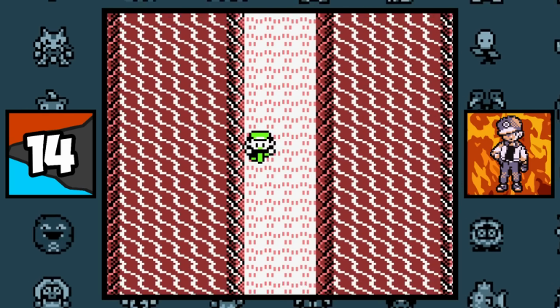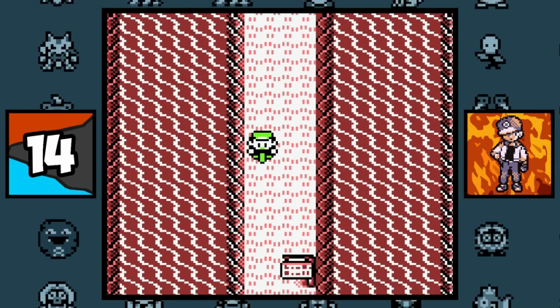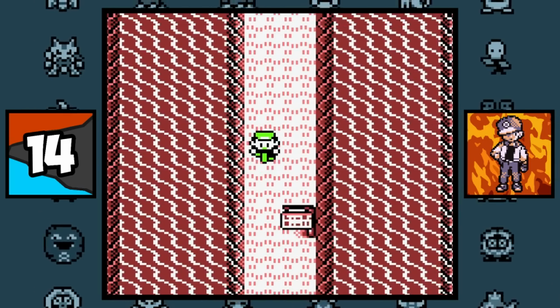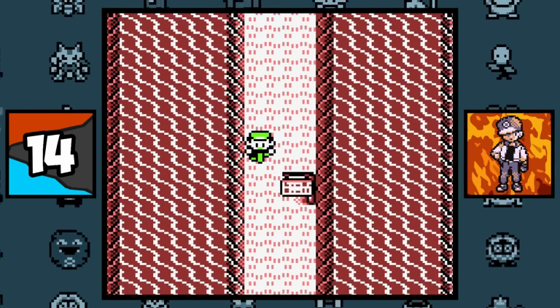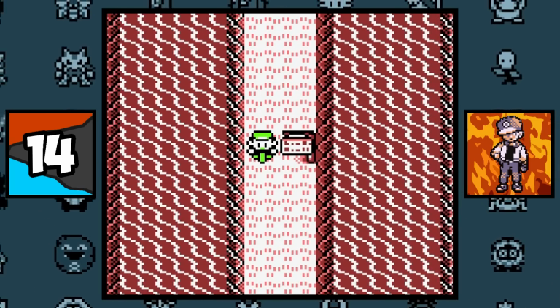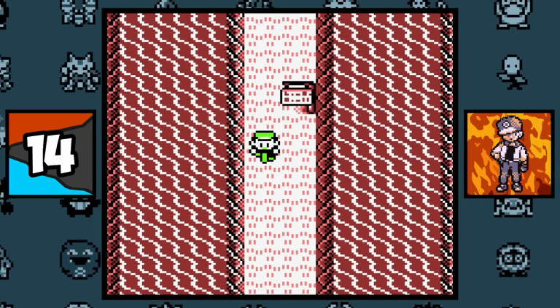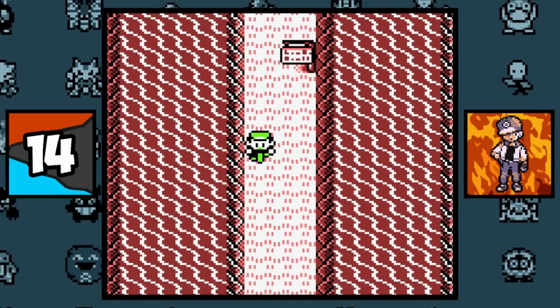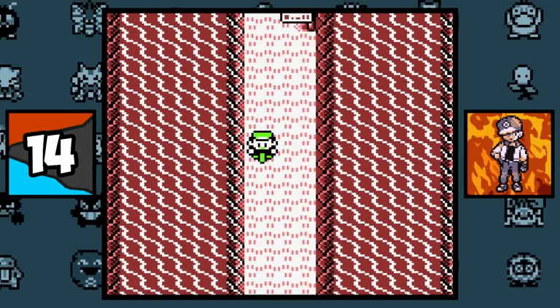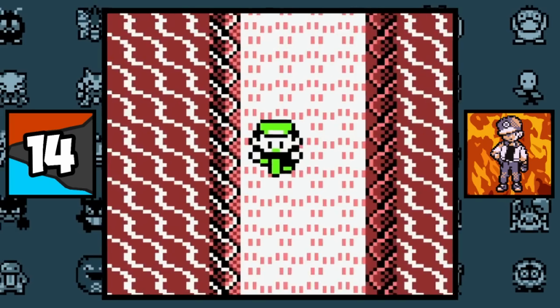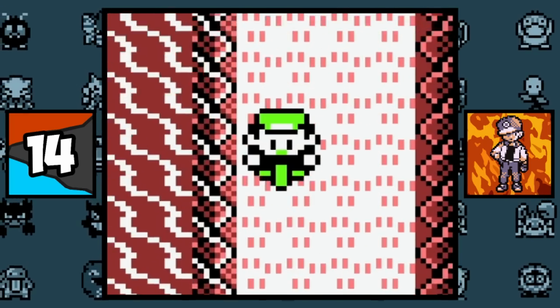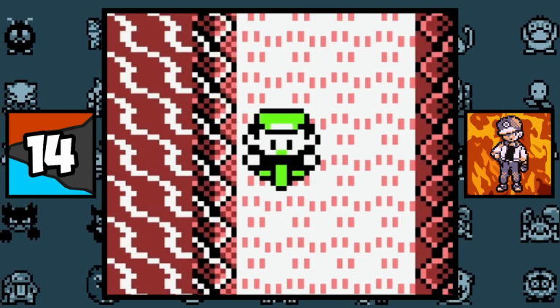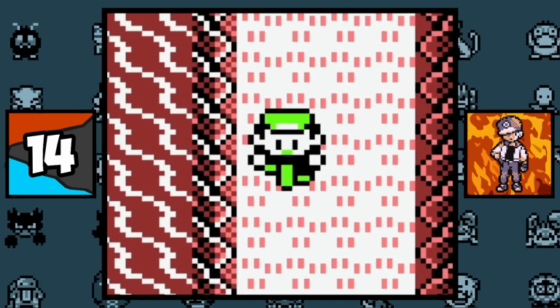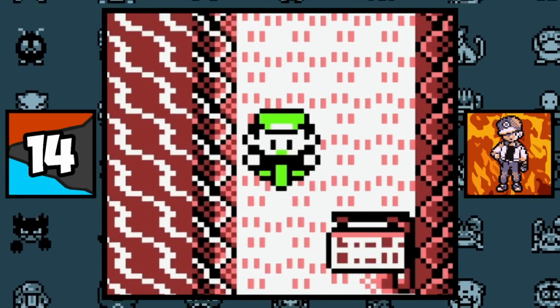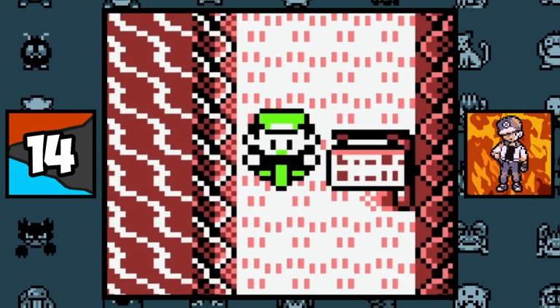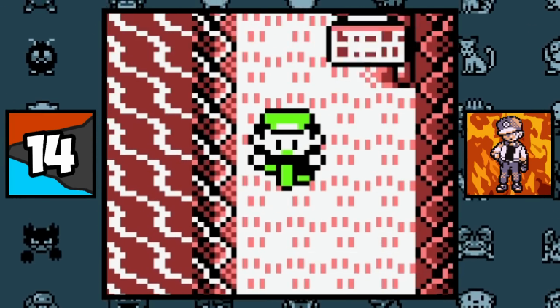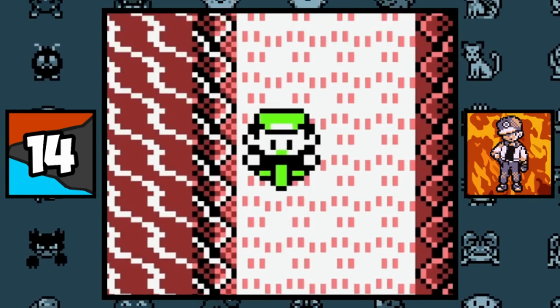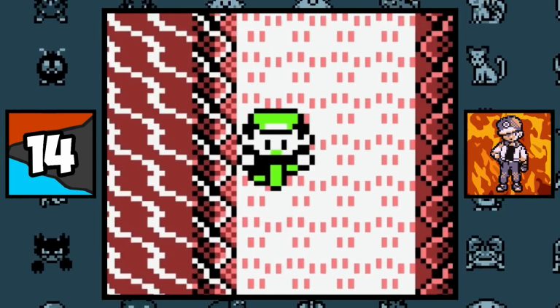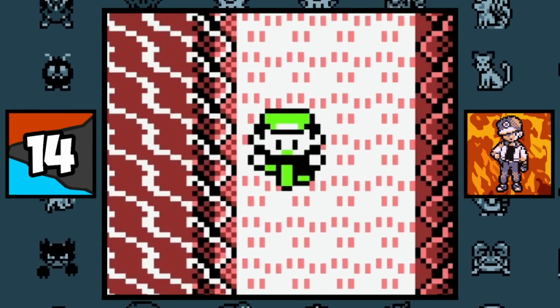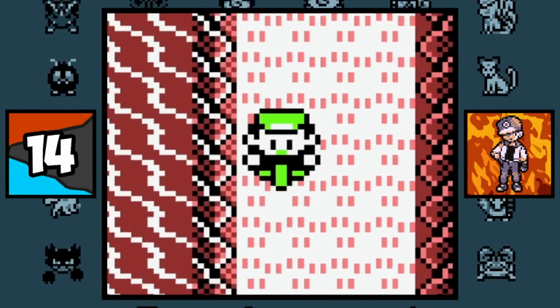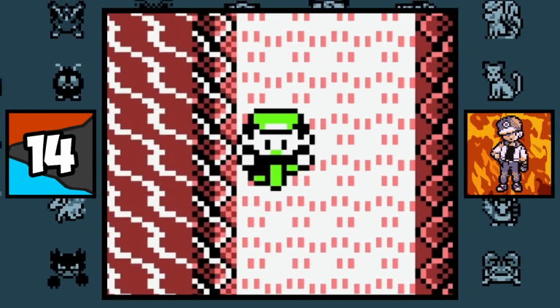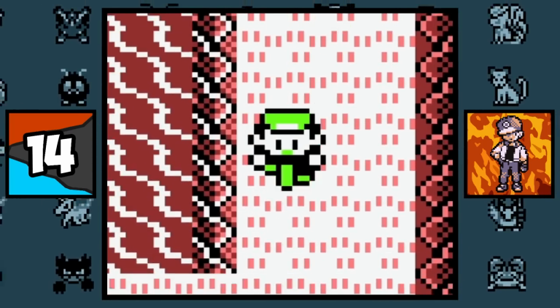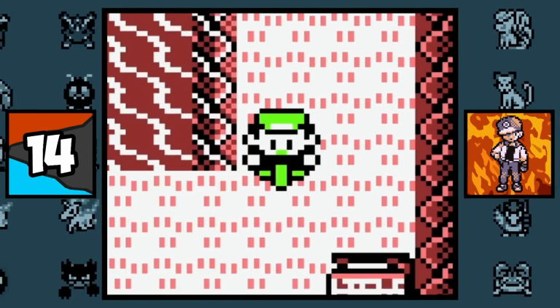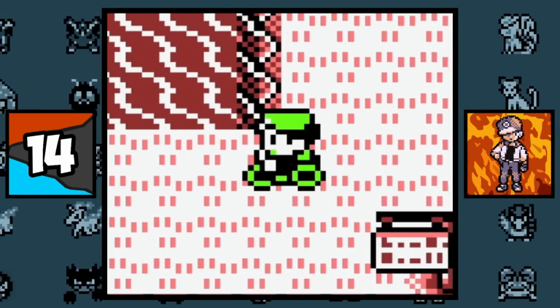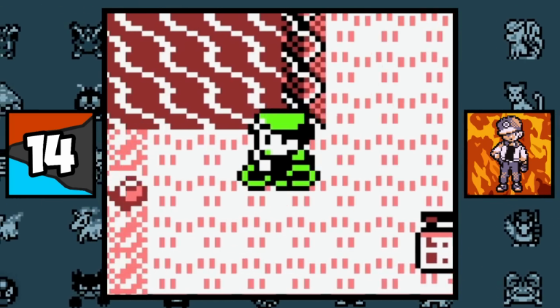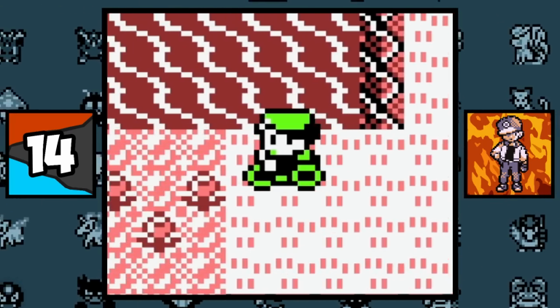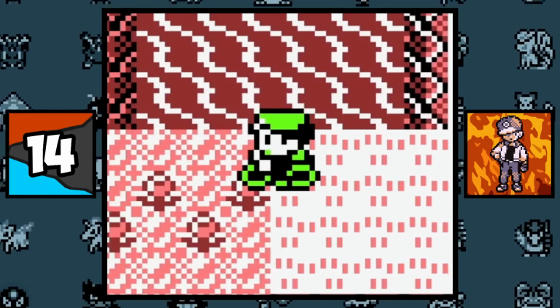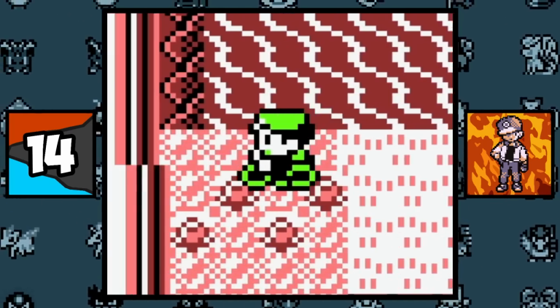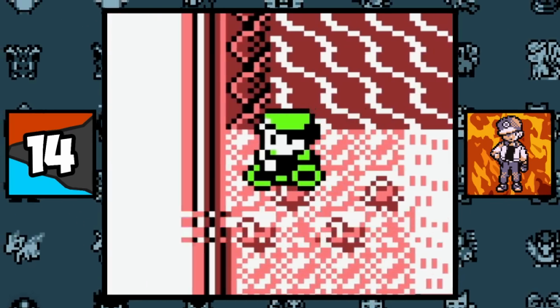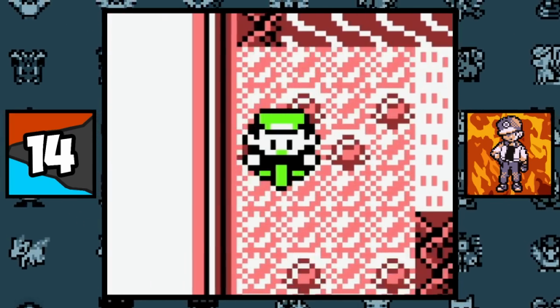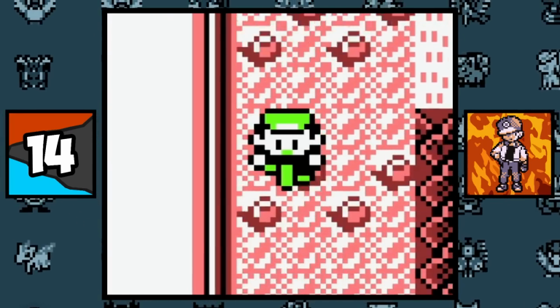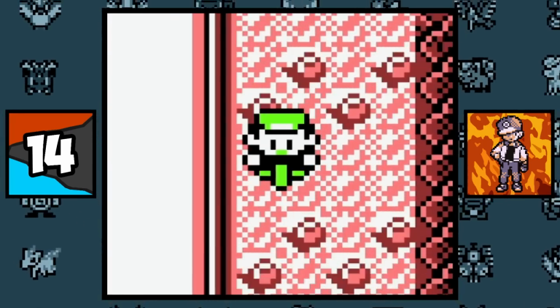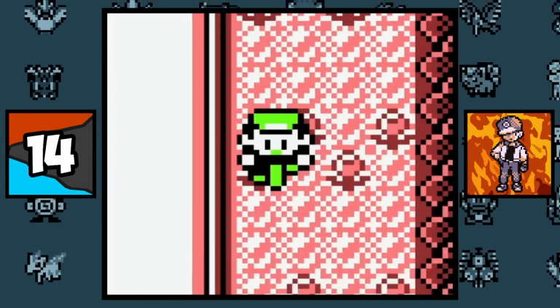If you look very closely, Red is actually wearing a helmet in the Generation 1 bike sprite, which kind of blew my mind when I found out.